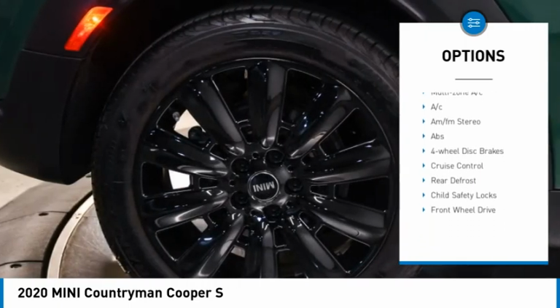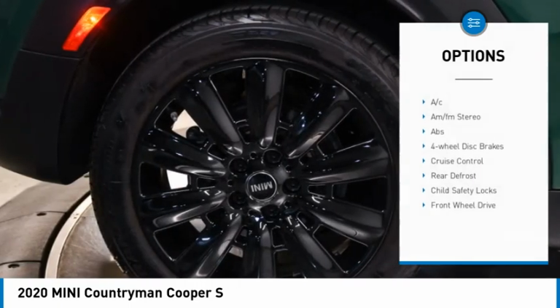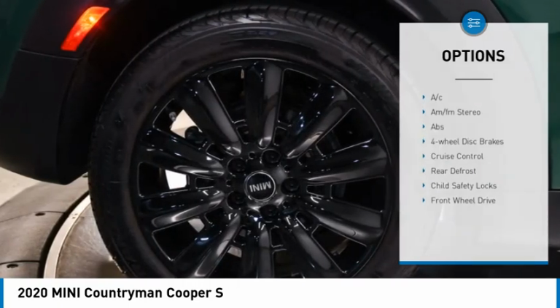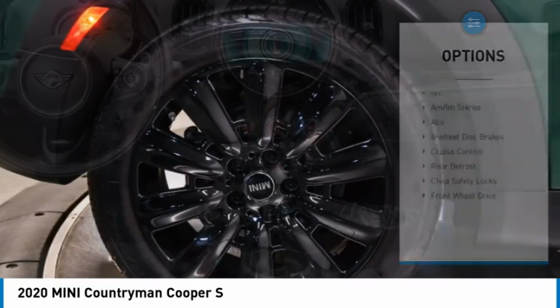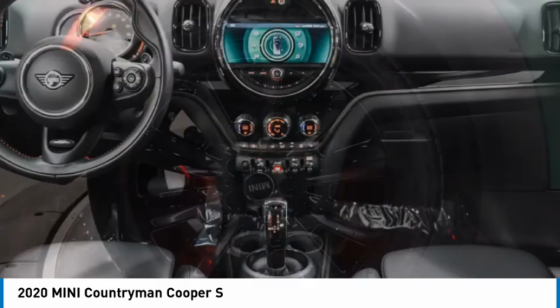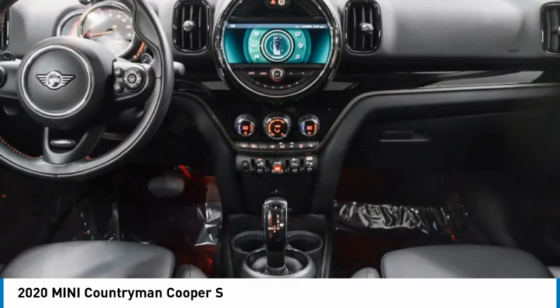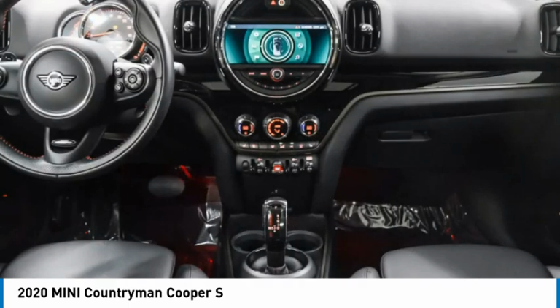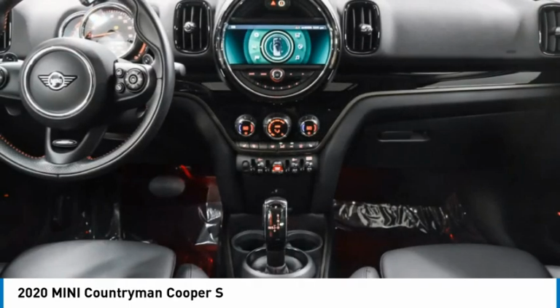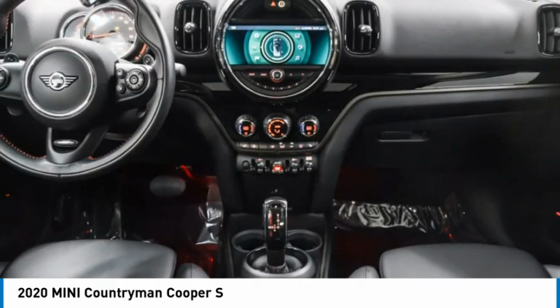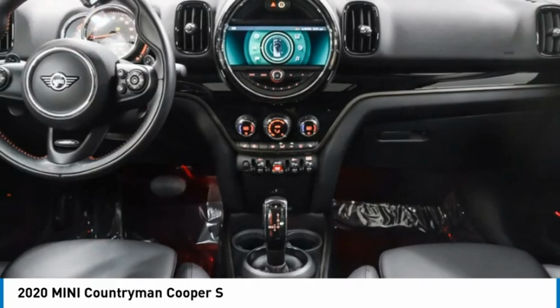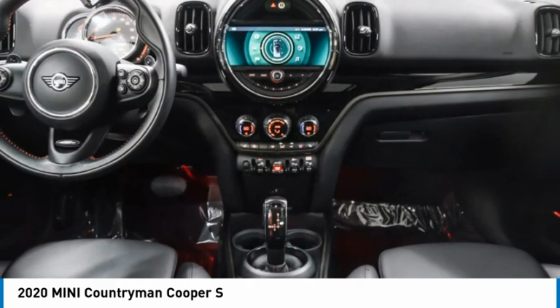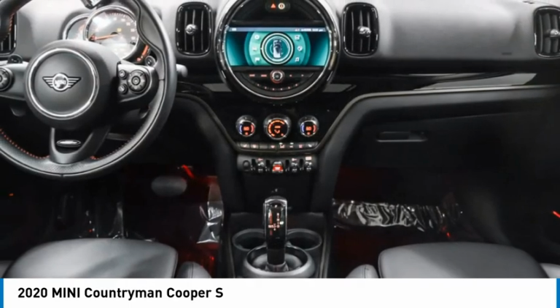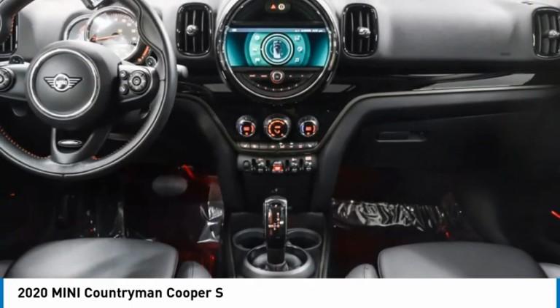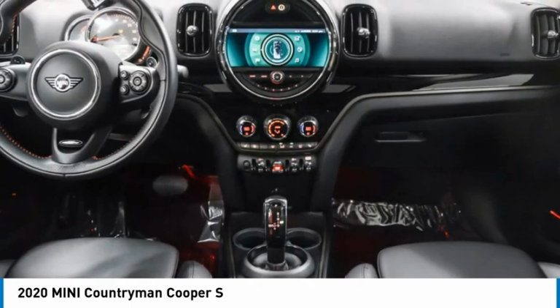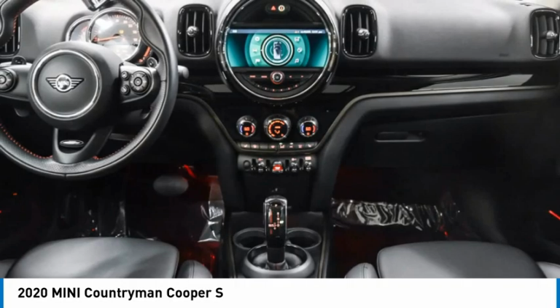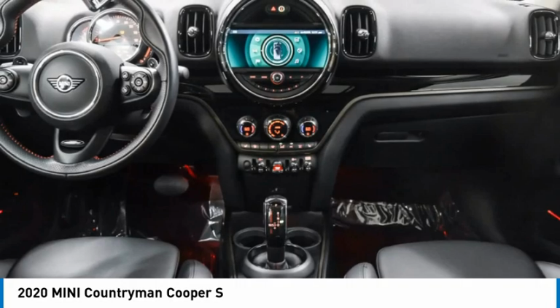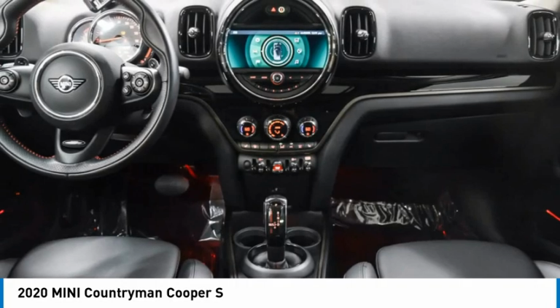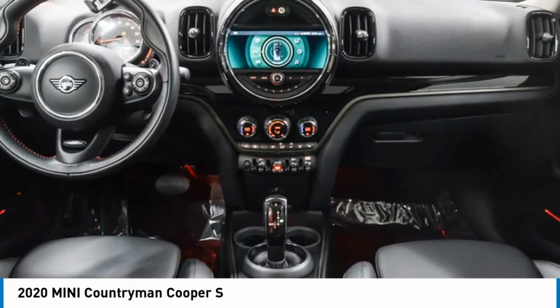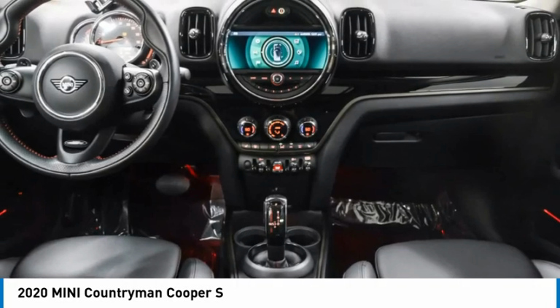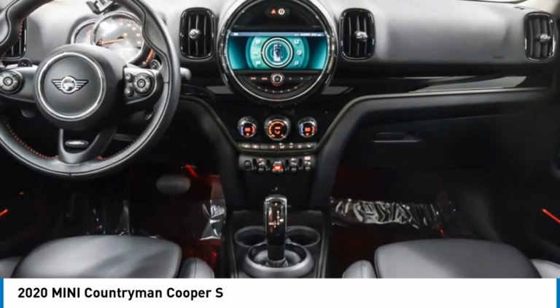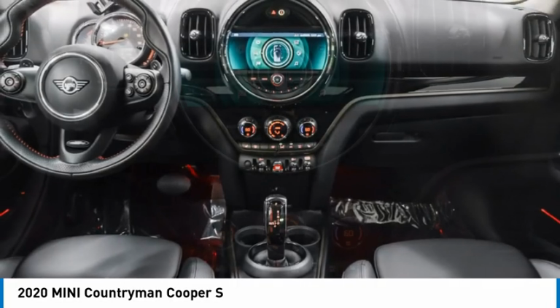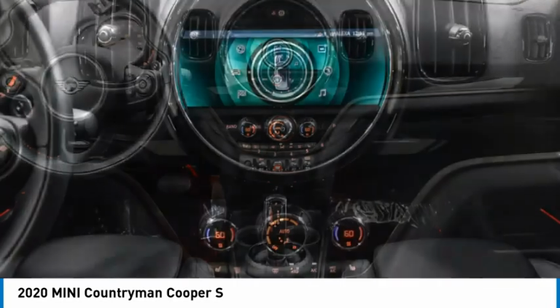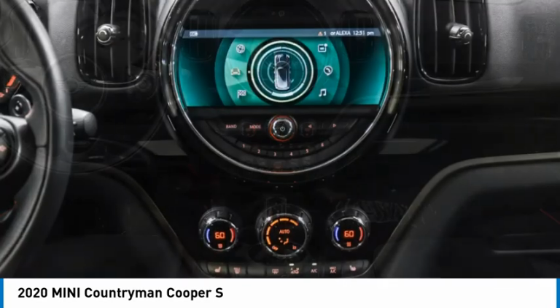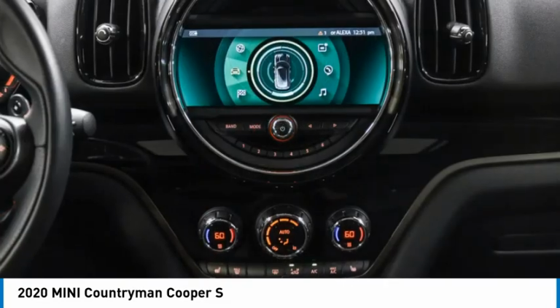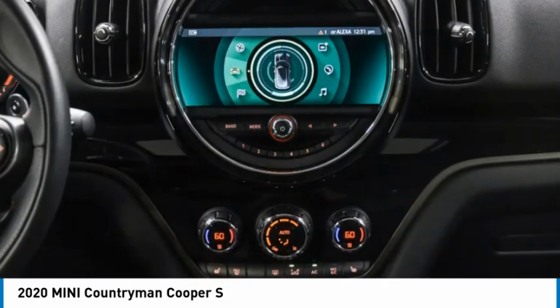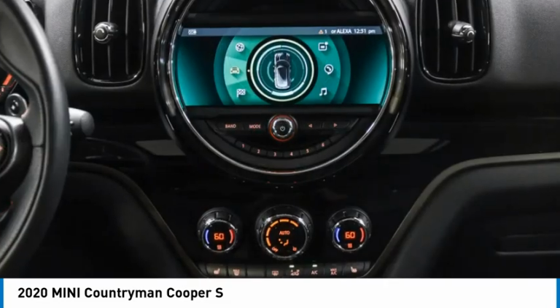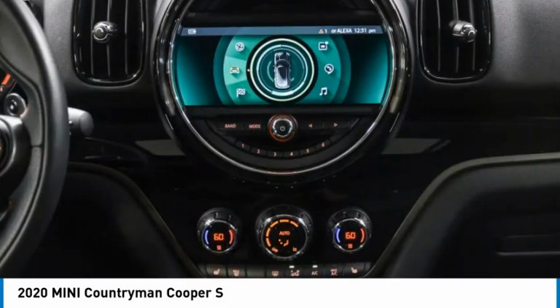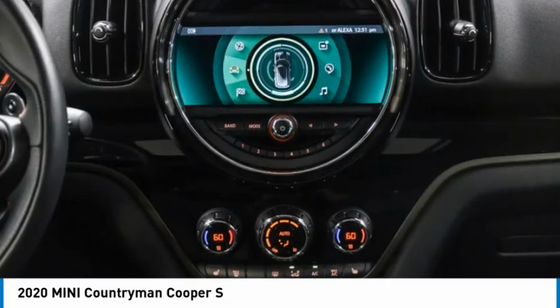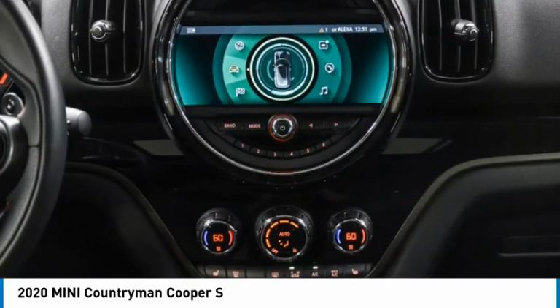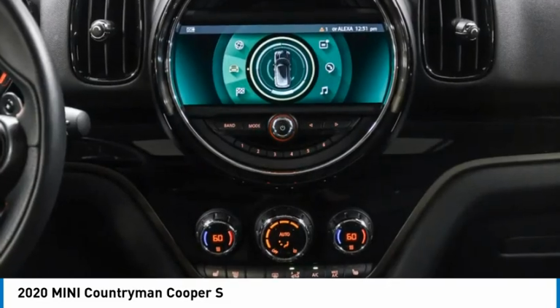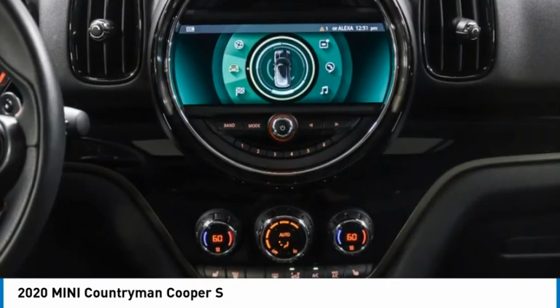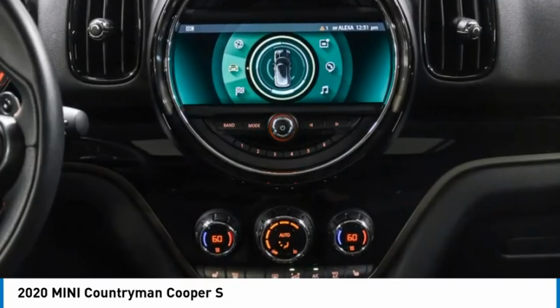Traction control, stability control, daytime running lights. Come take a test drive today.